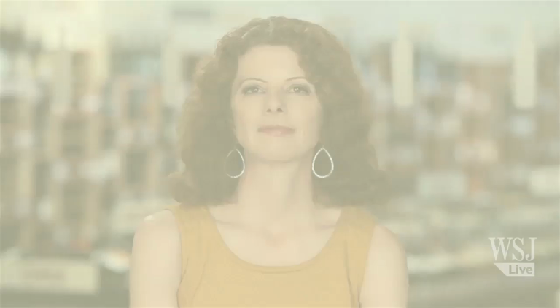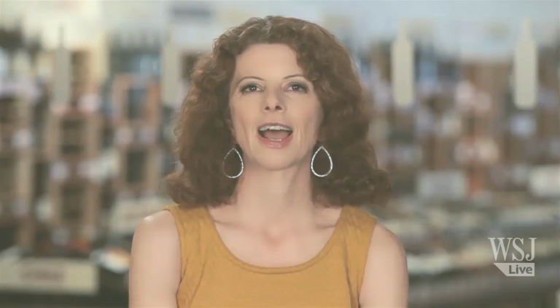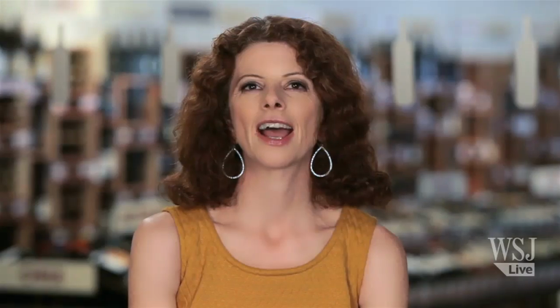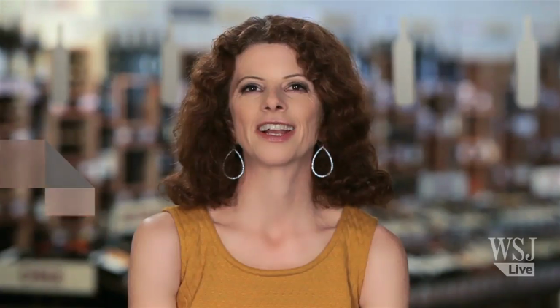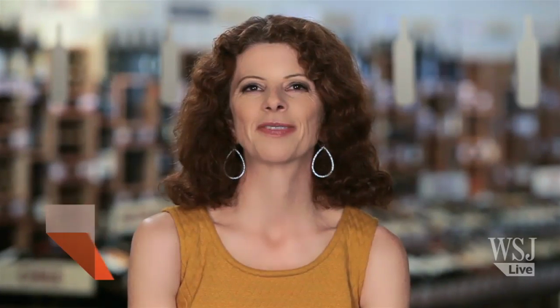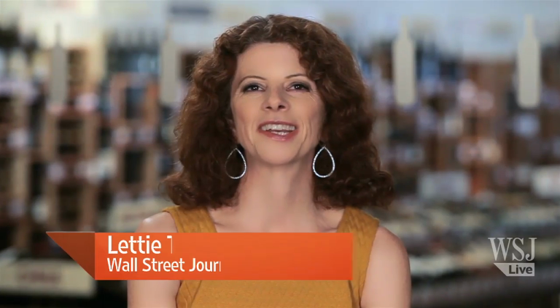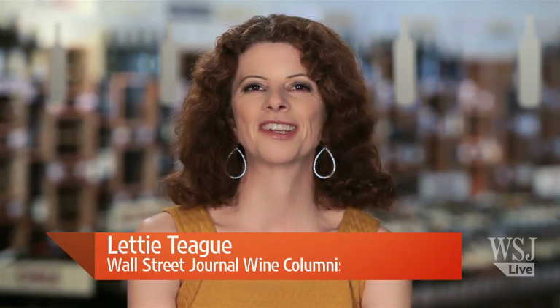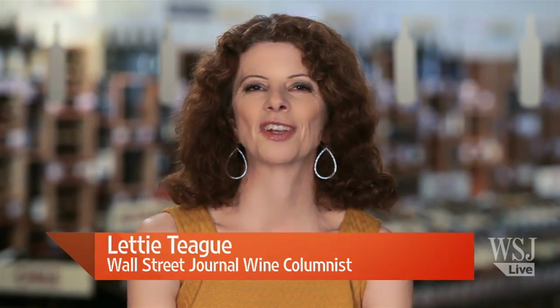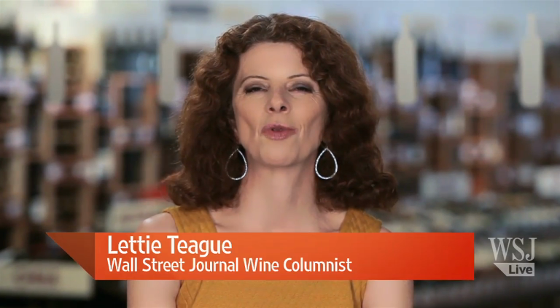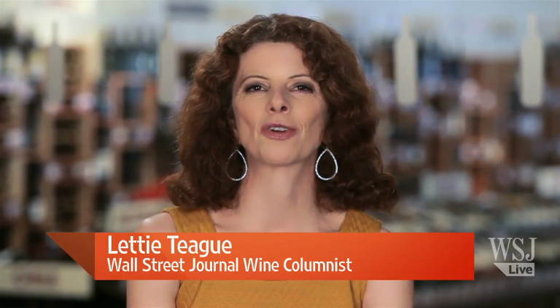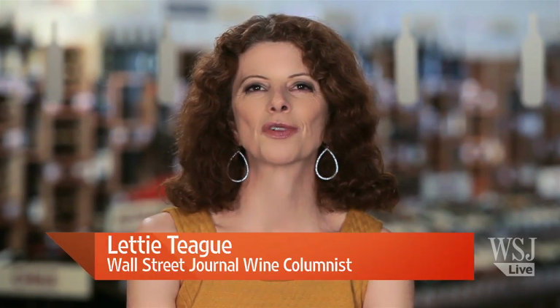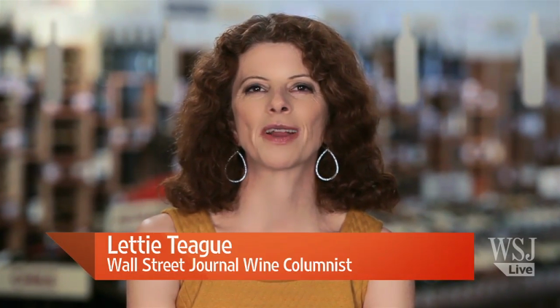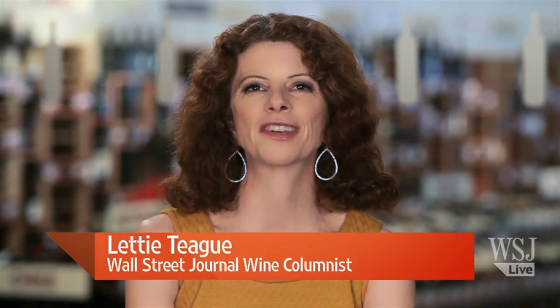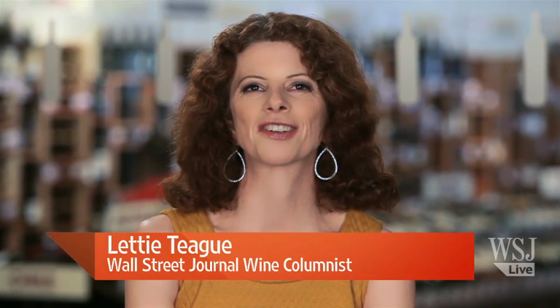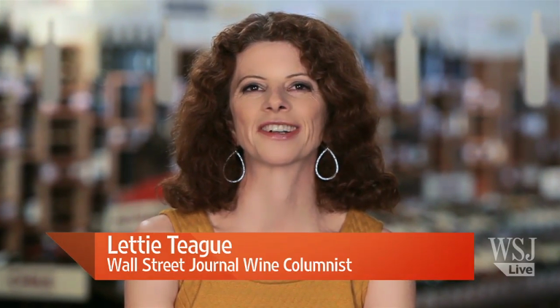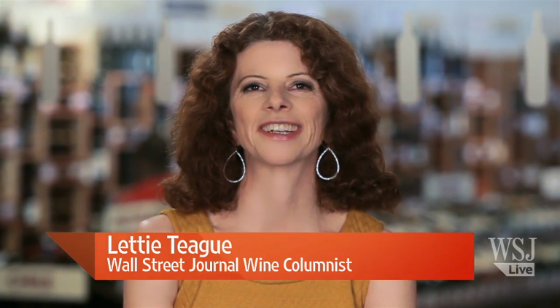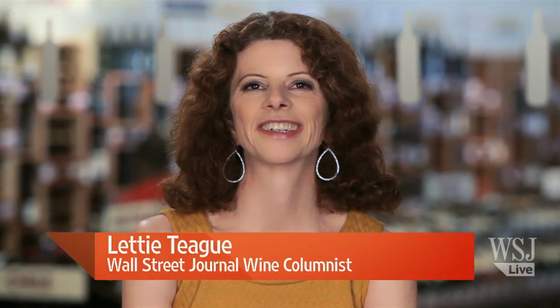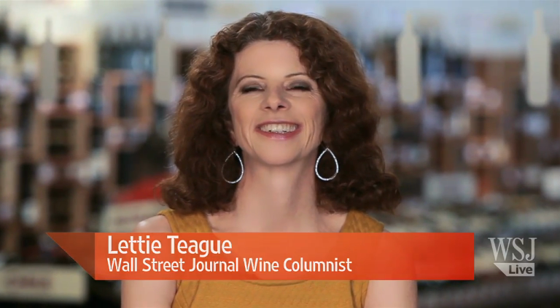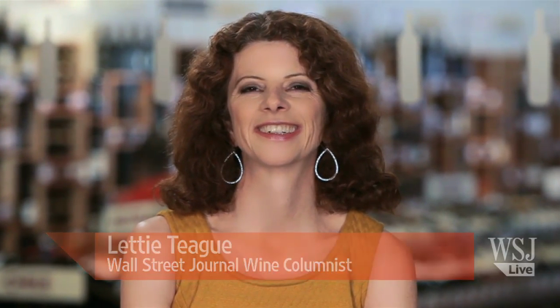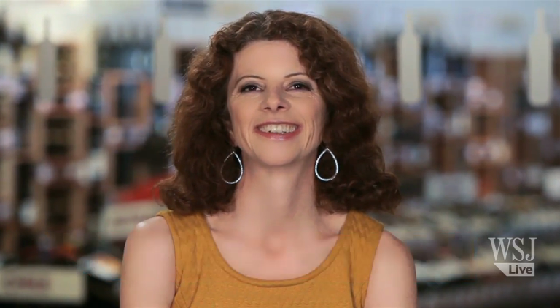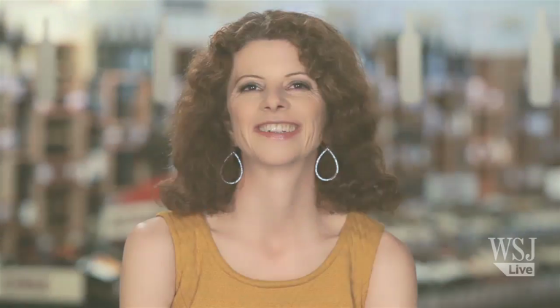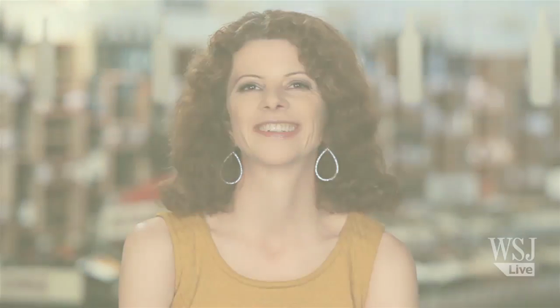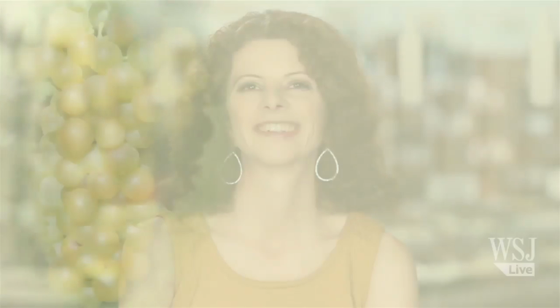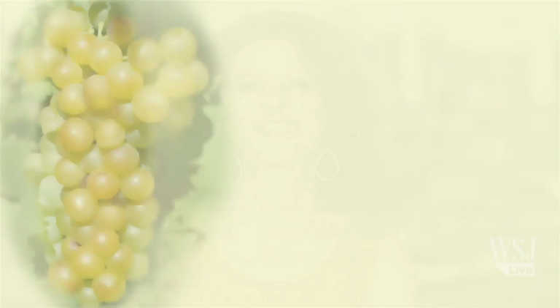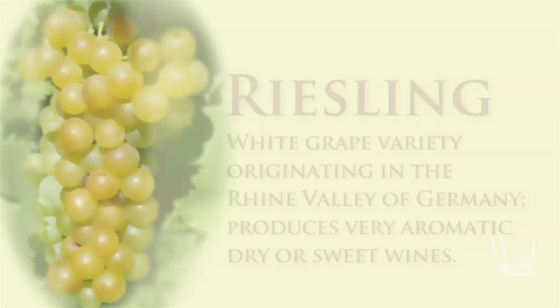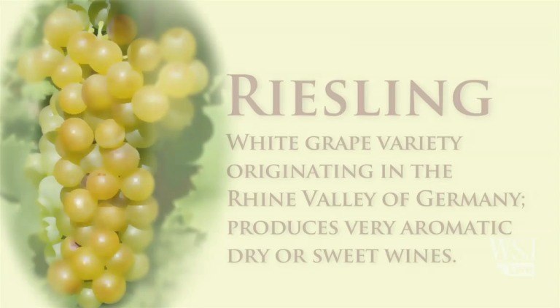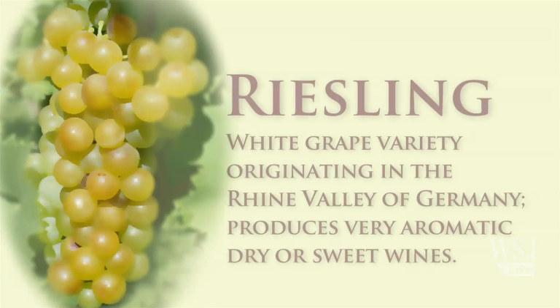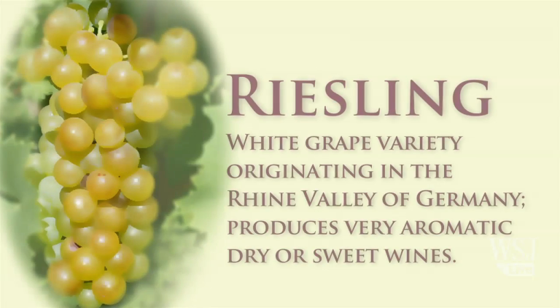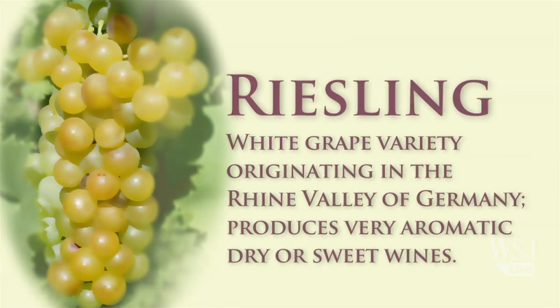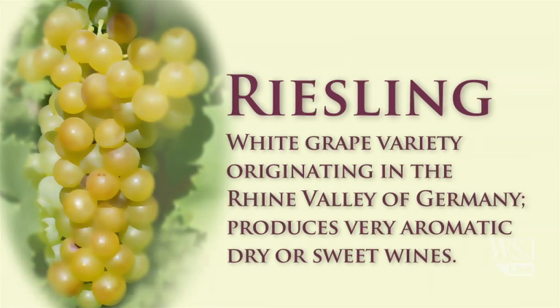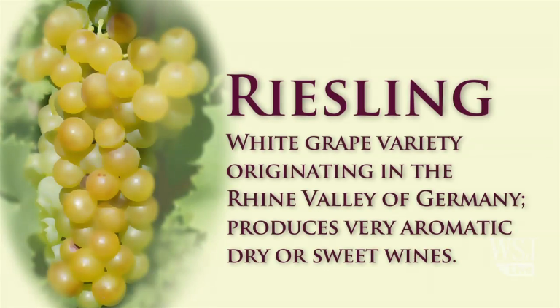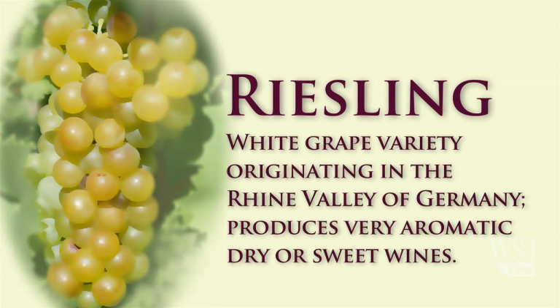Hi, I'm Leti Teague. Welcome to Wine Dictionary. Today we're going to be talking about Riesling.